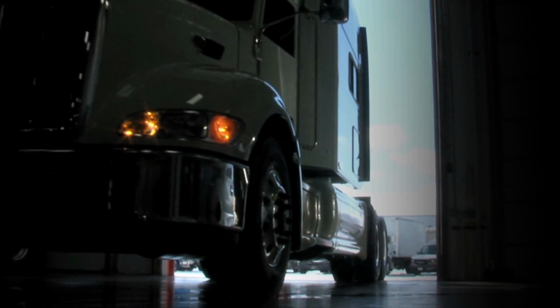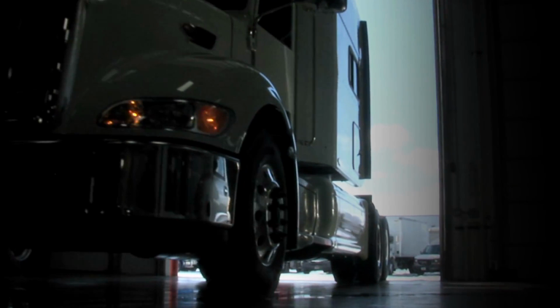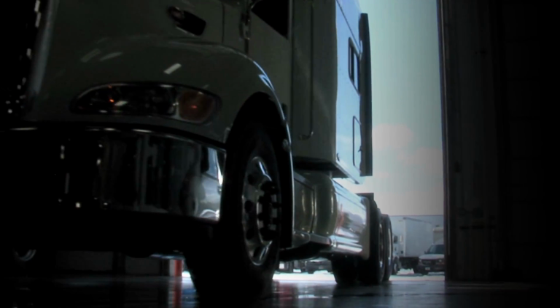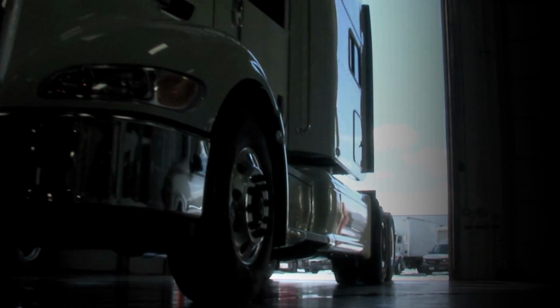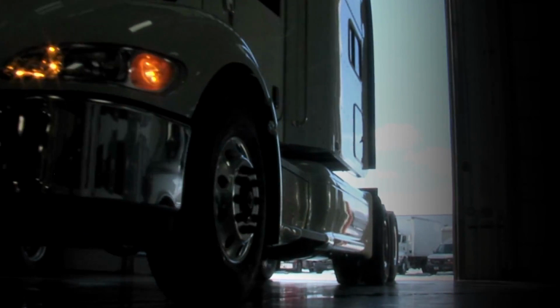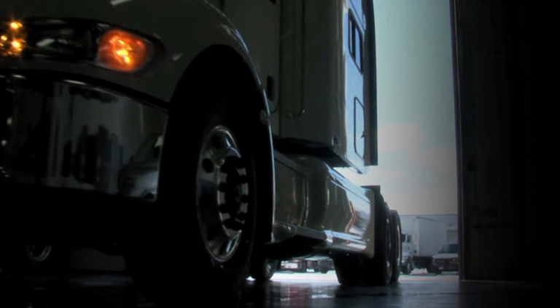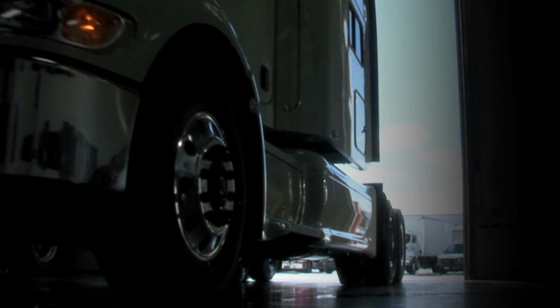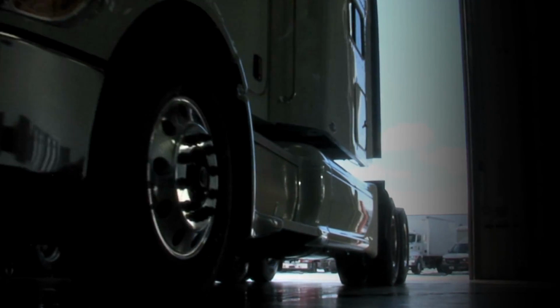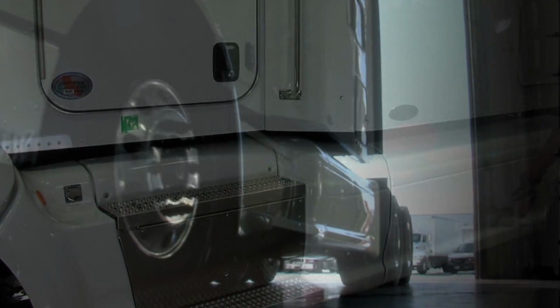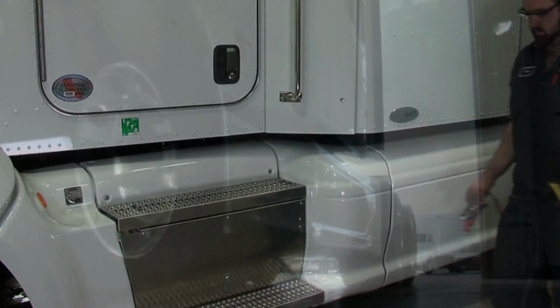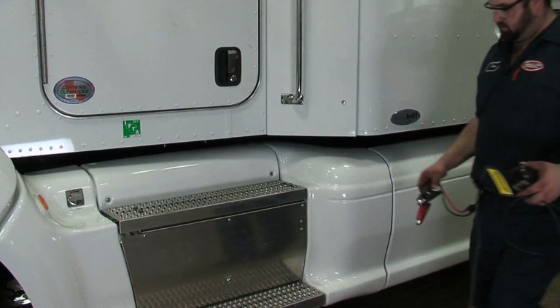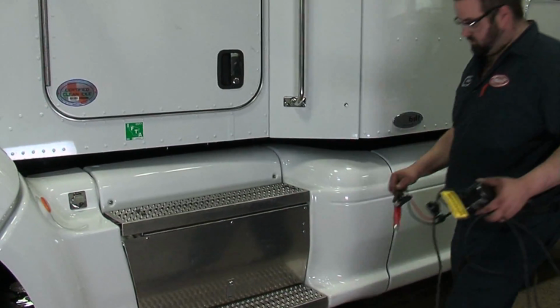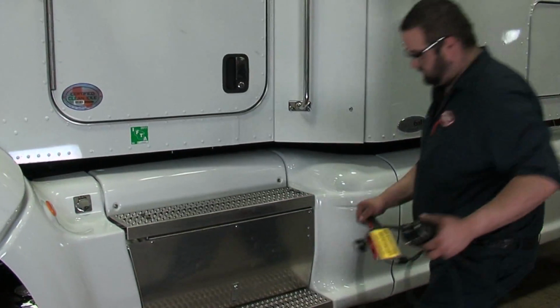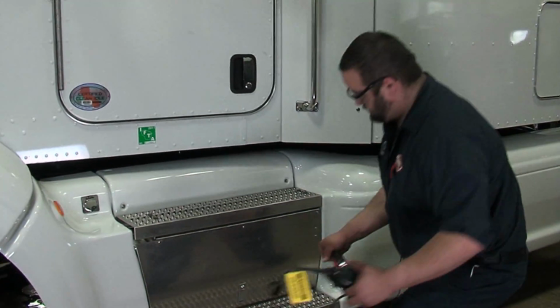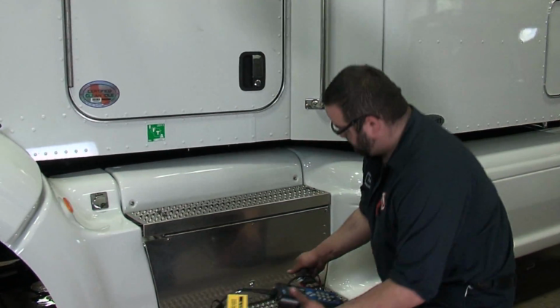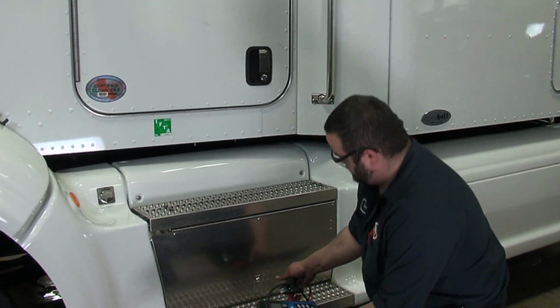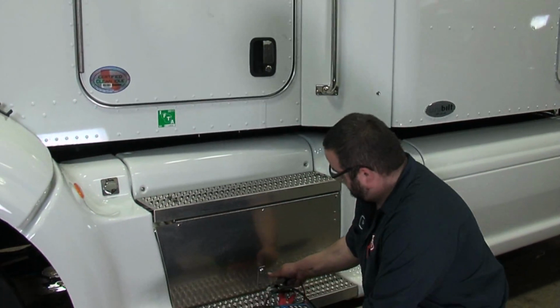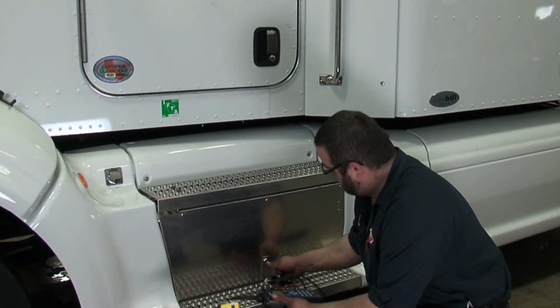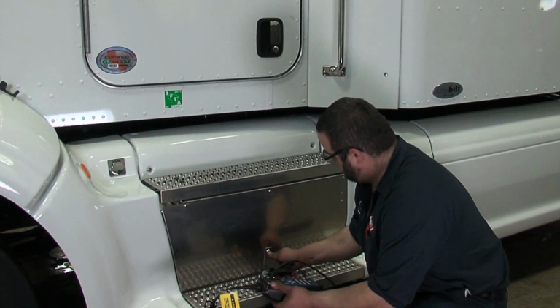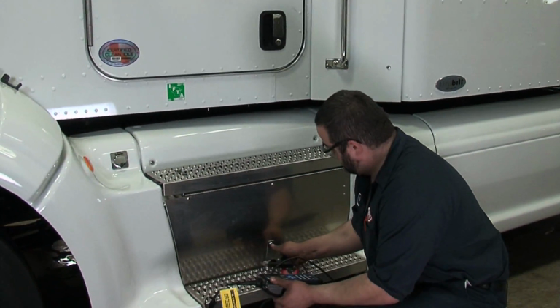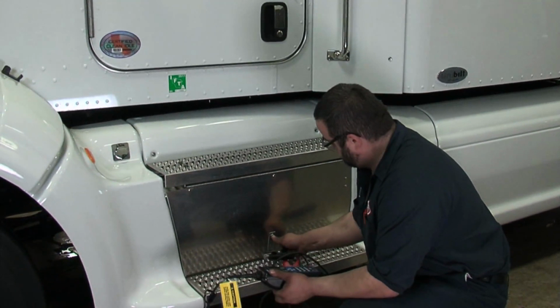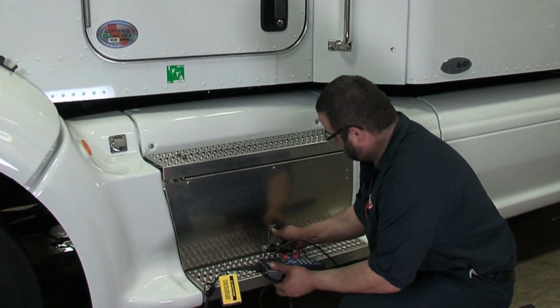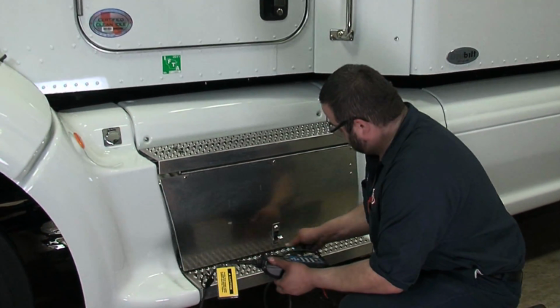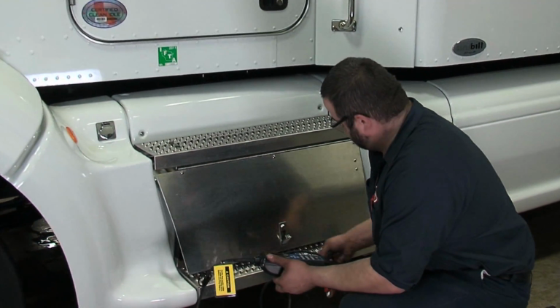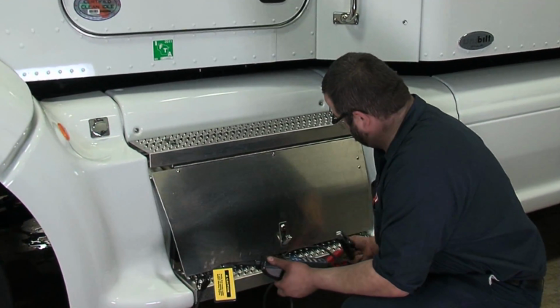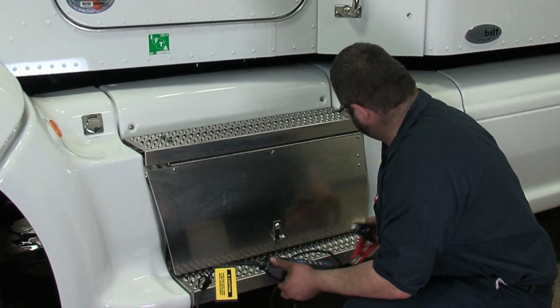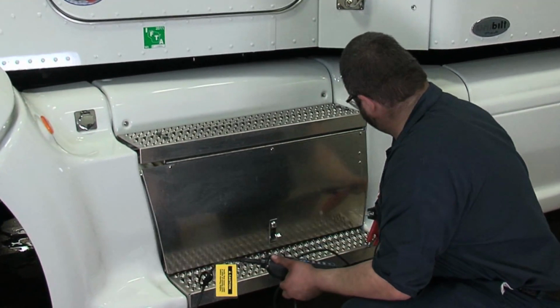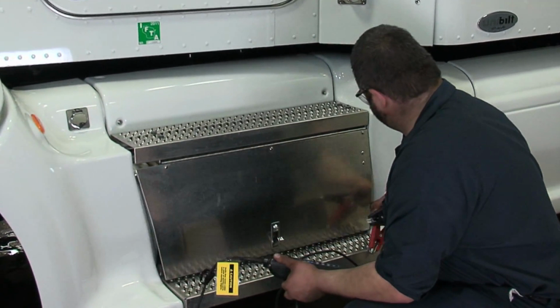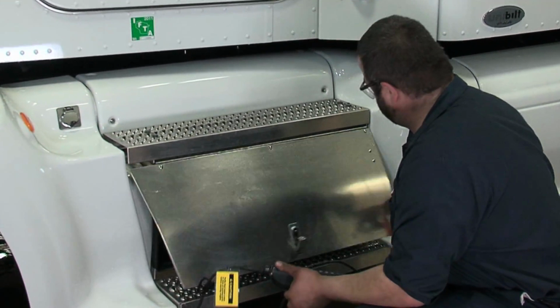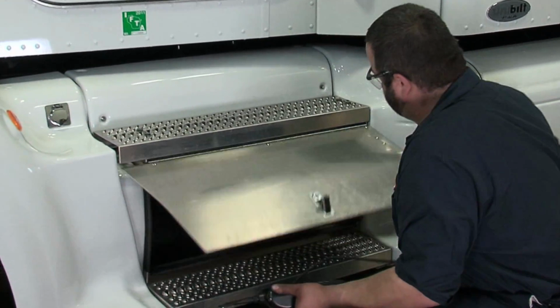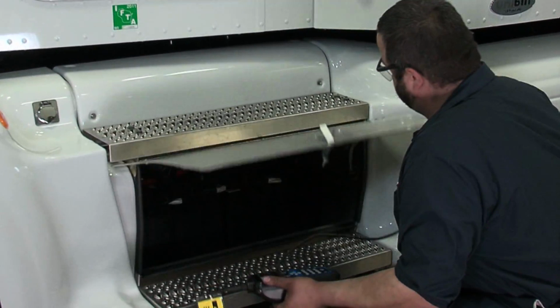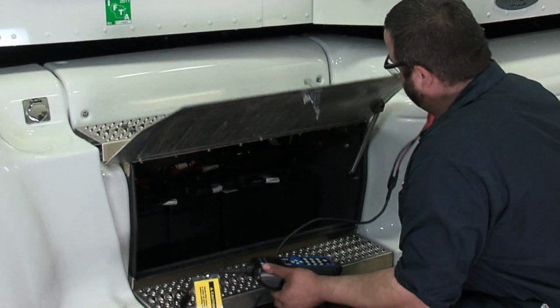We're going to take the EXP1000HD and run a test on a class 8 truck with four batteries.